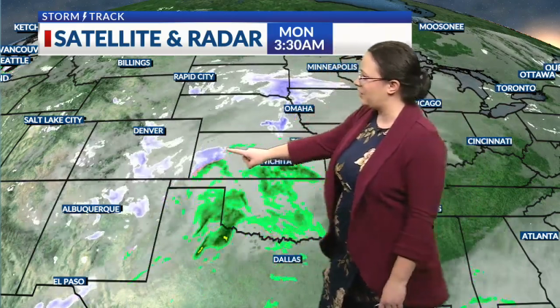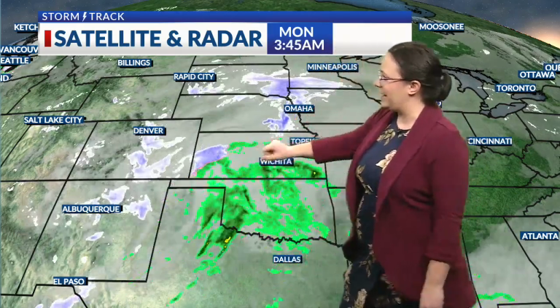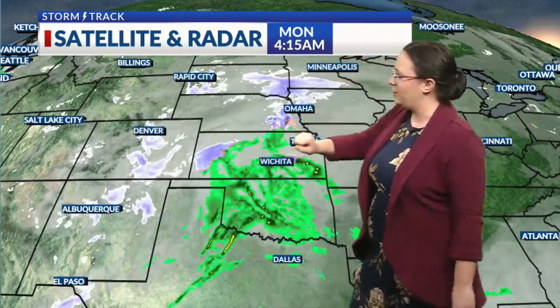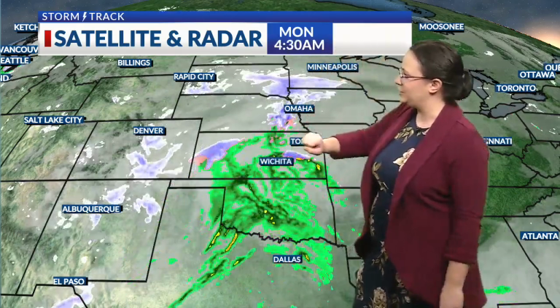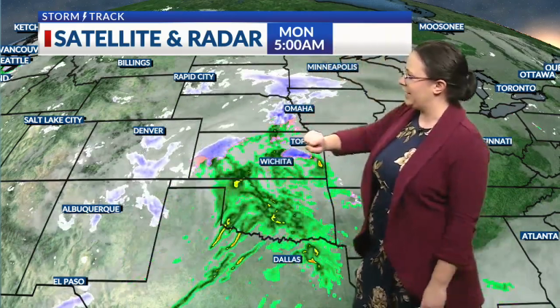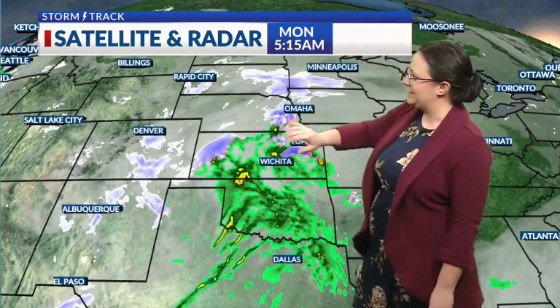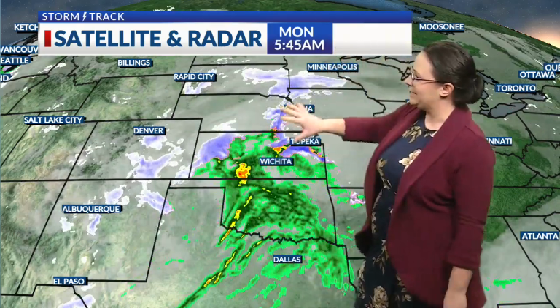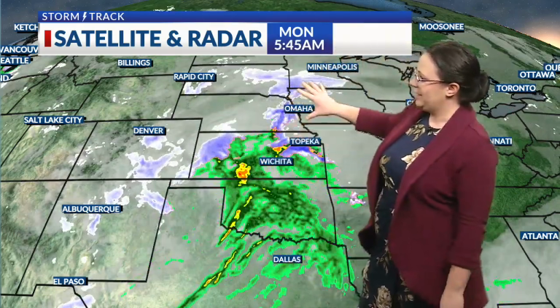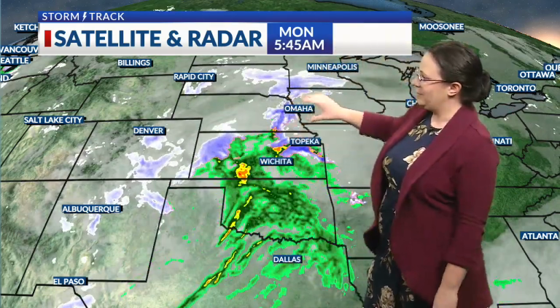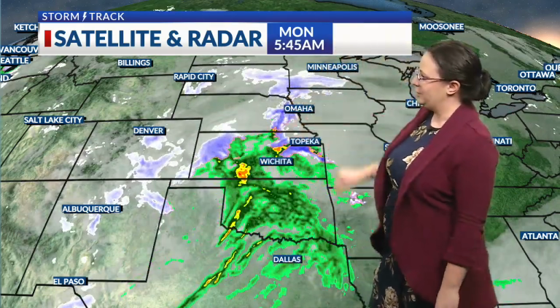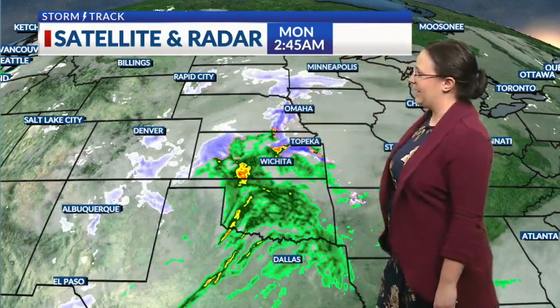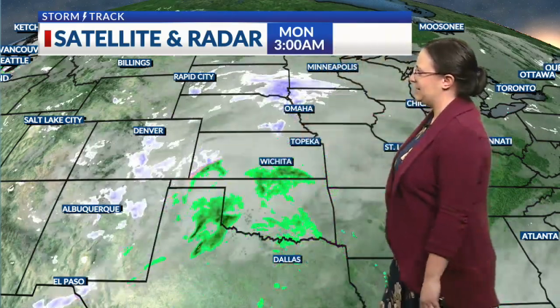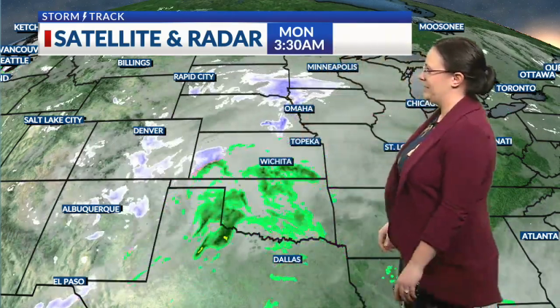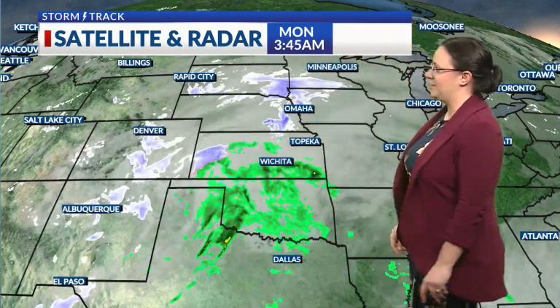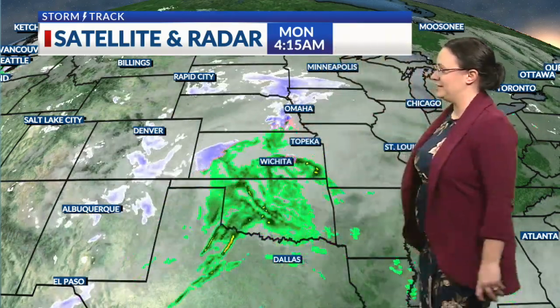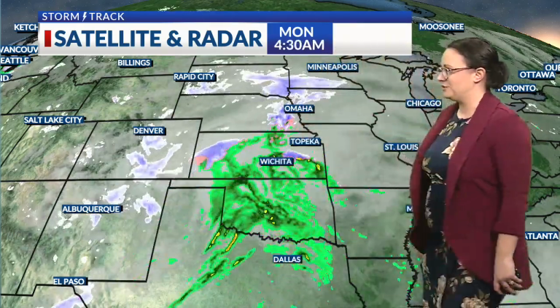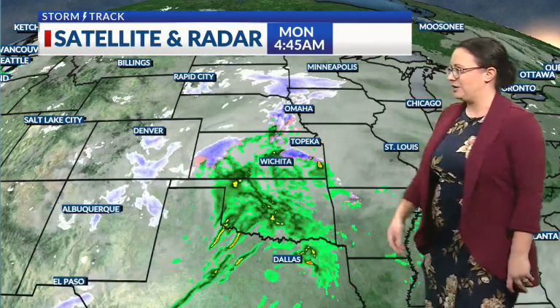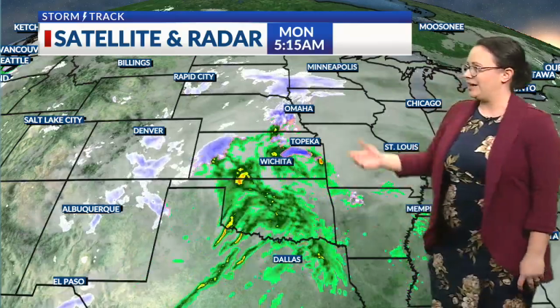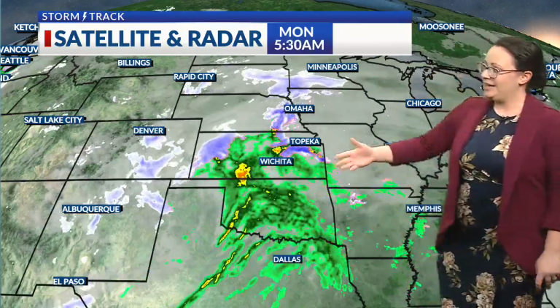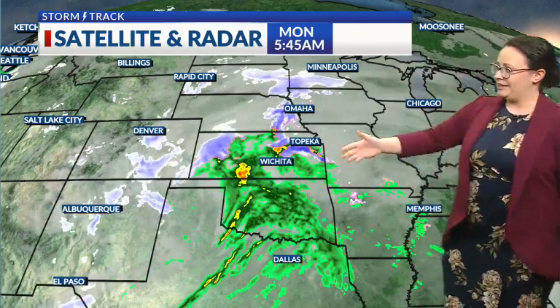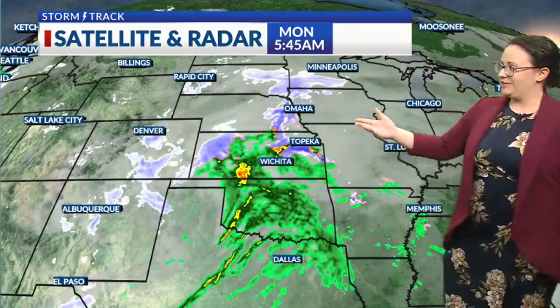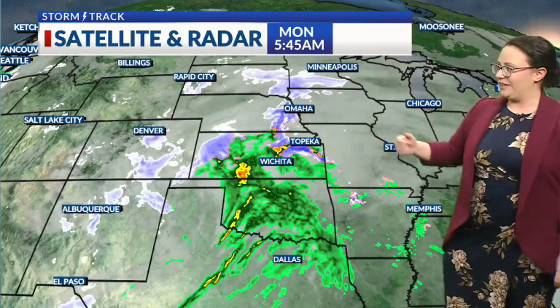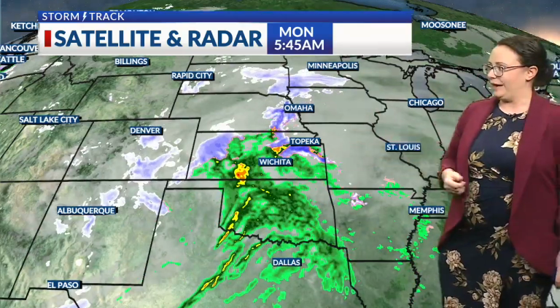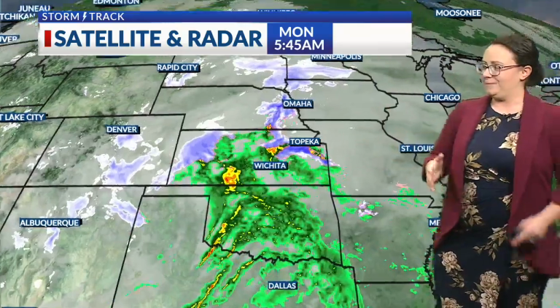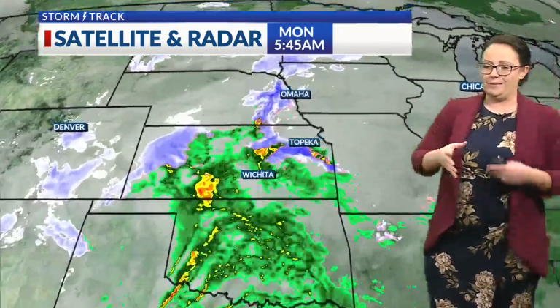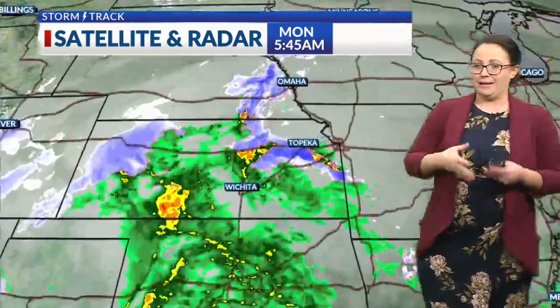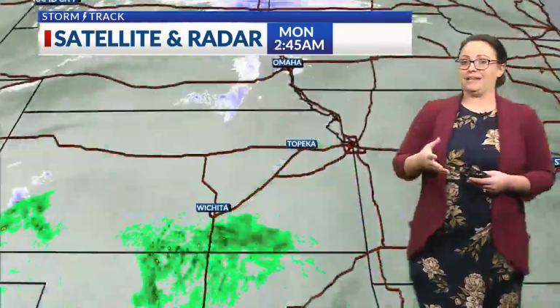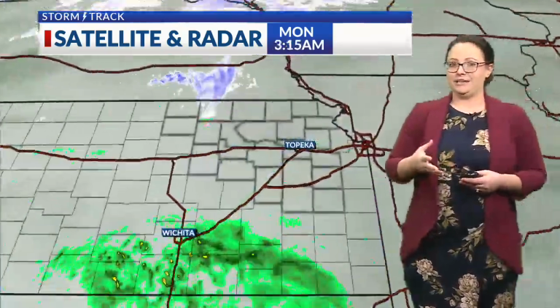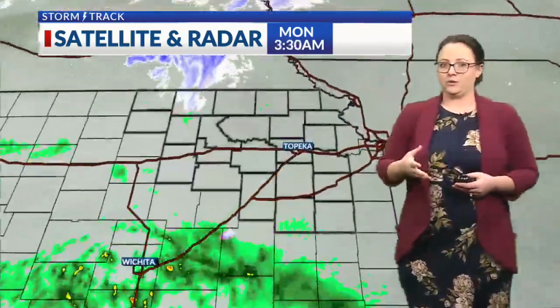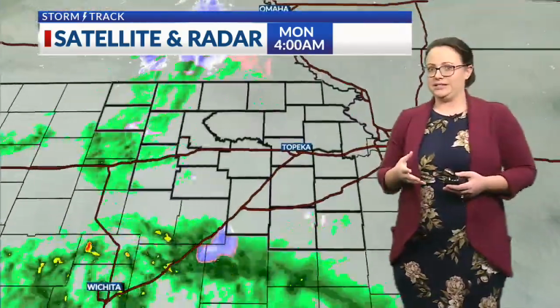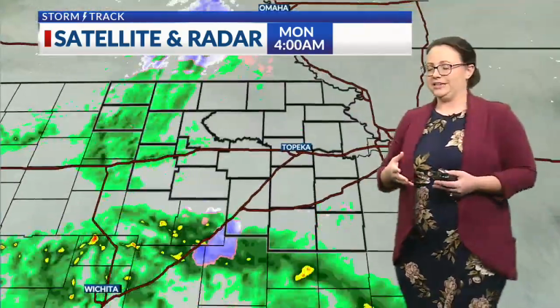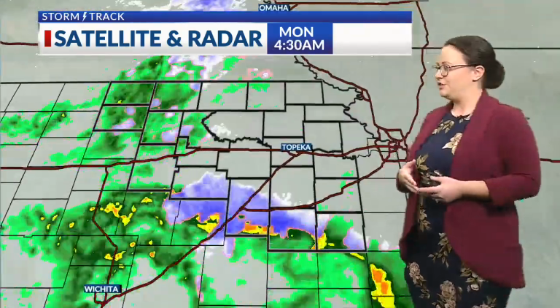We've already got the snow falling across New Mexico, Colorado, western Kansas, up into Nebraska, Minnesota, and South Dakota, and then we've got that rain — maybe that mix here in northeast Kansas, too.